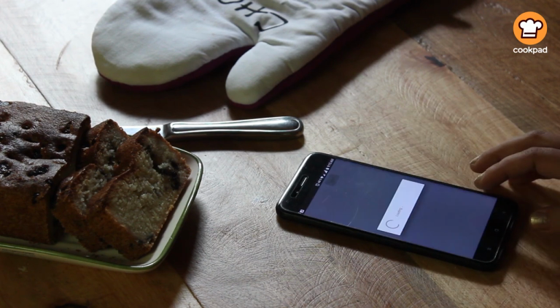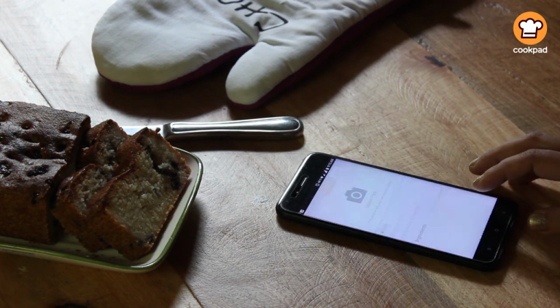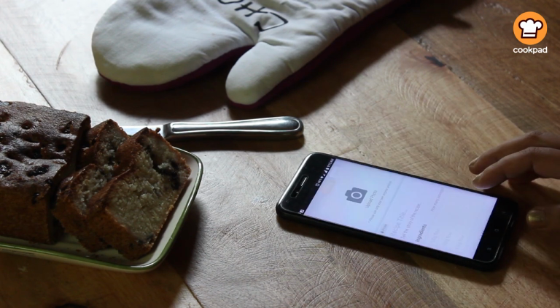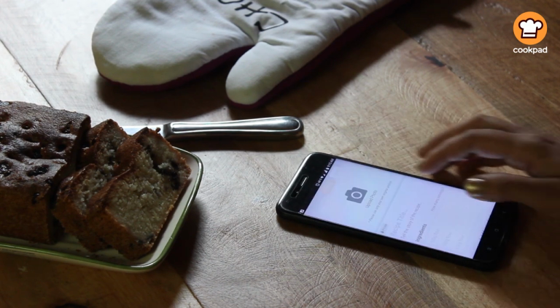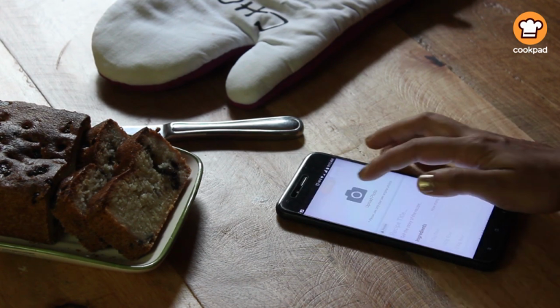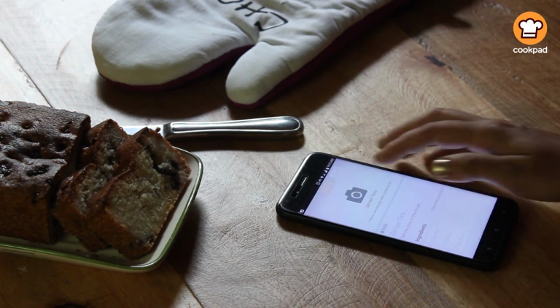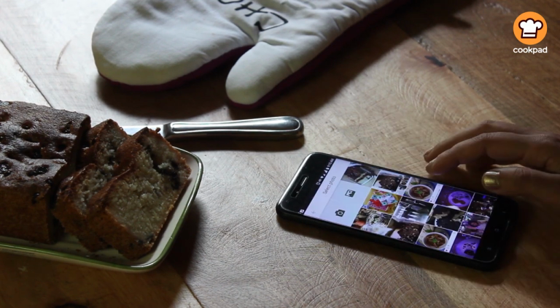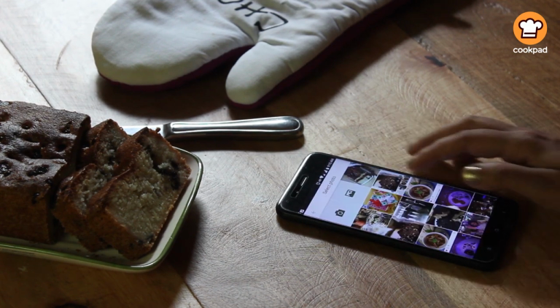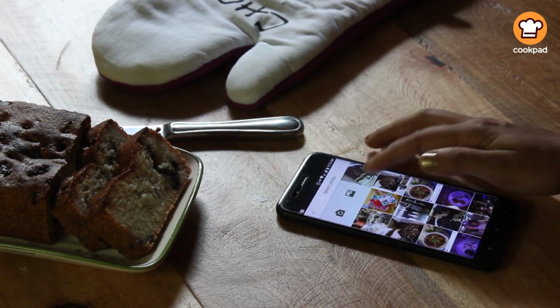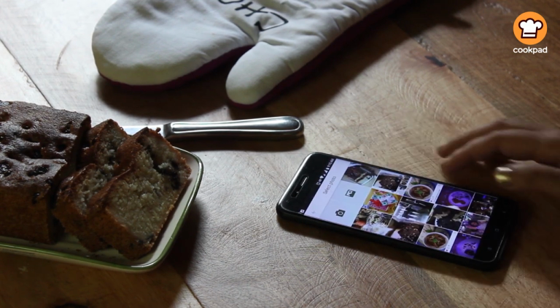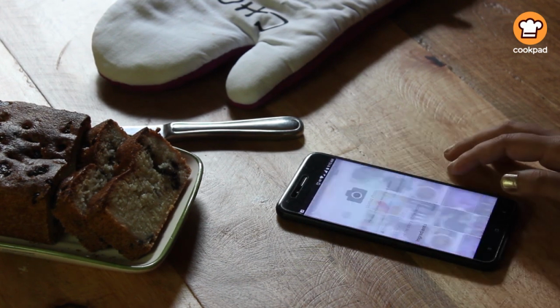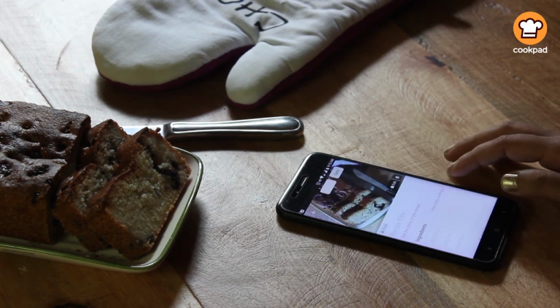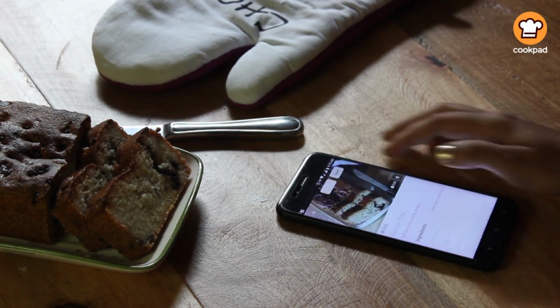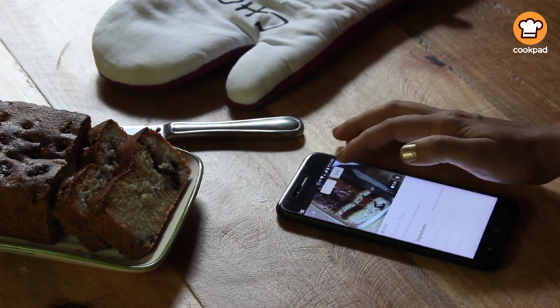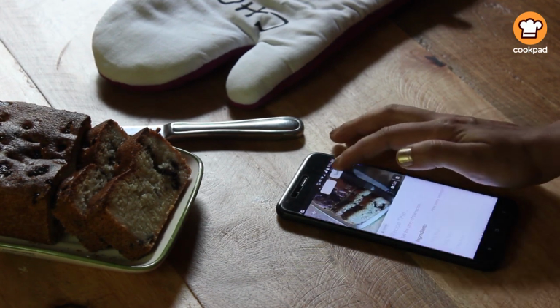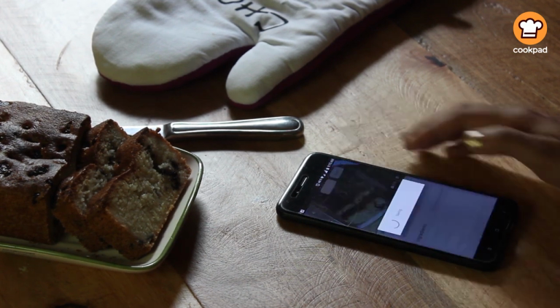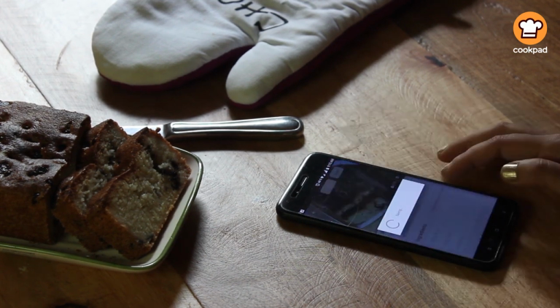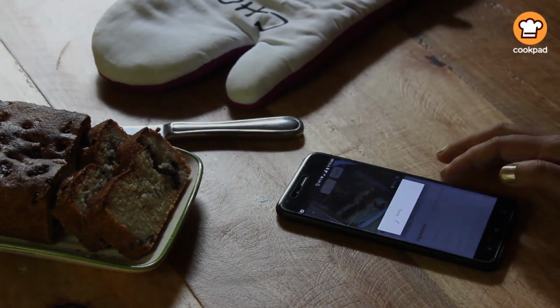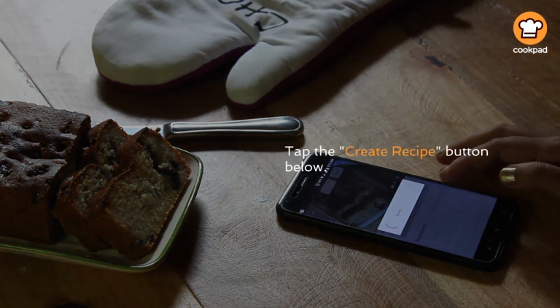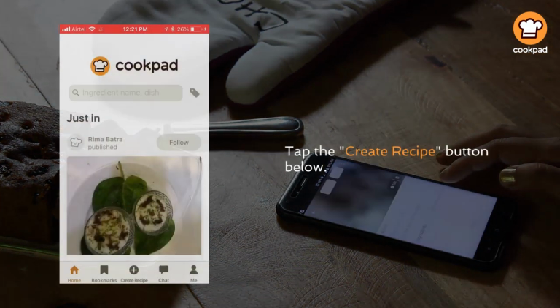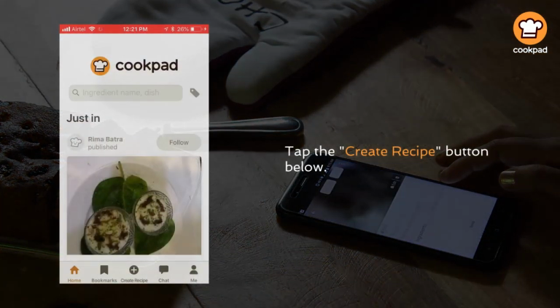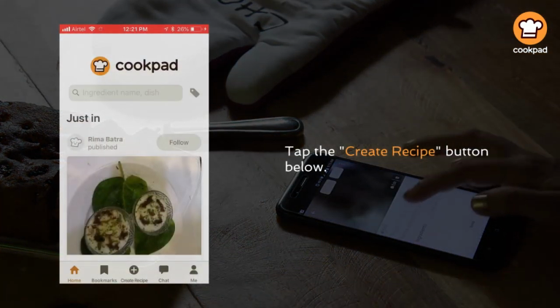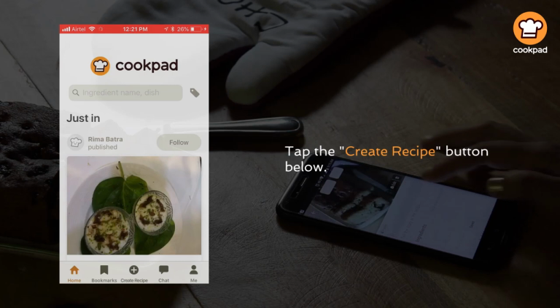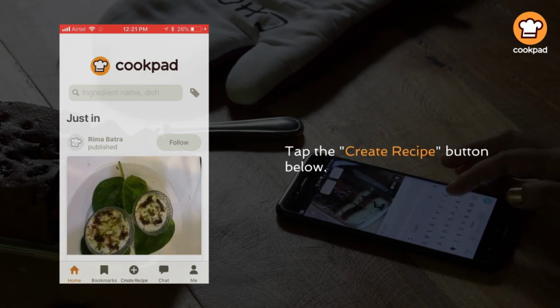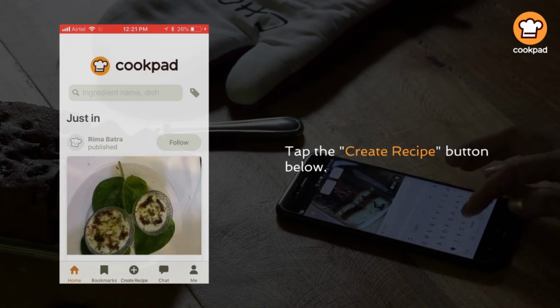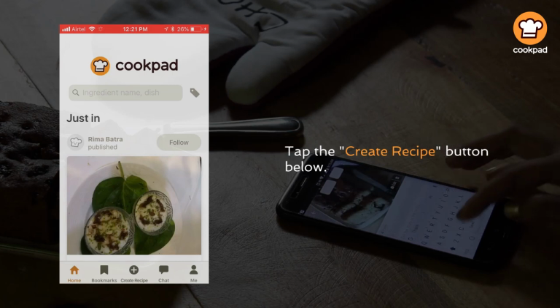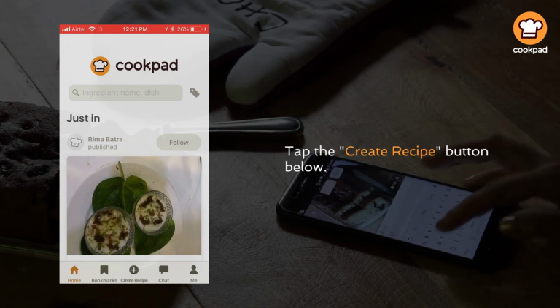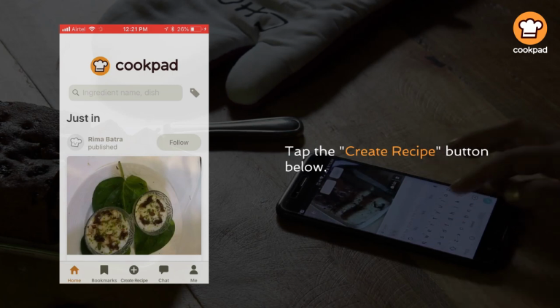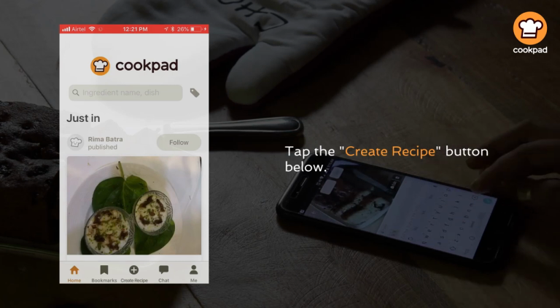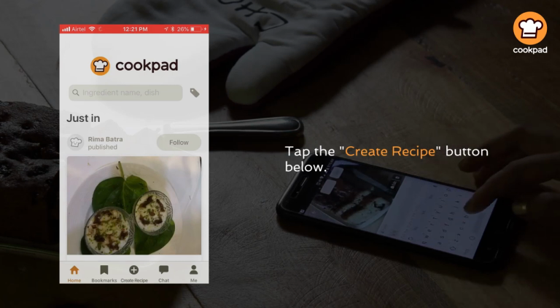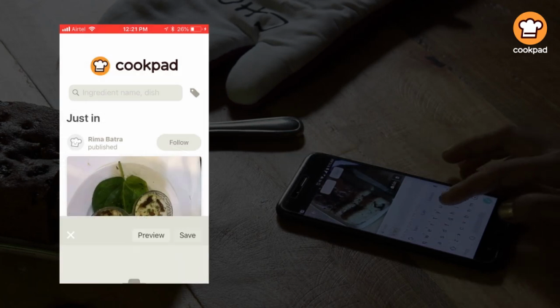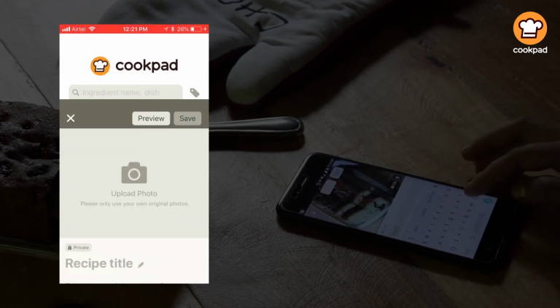Once you sign up, your profile will be created. Tap the create recipe button below.